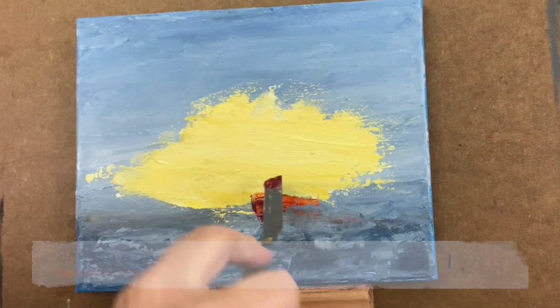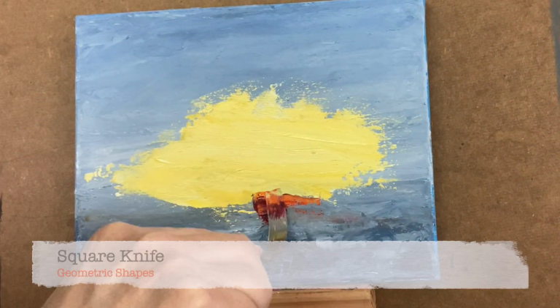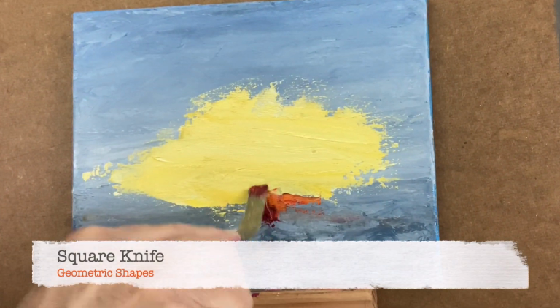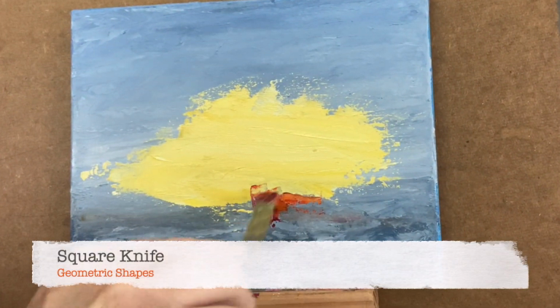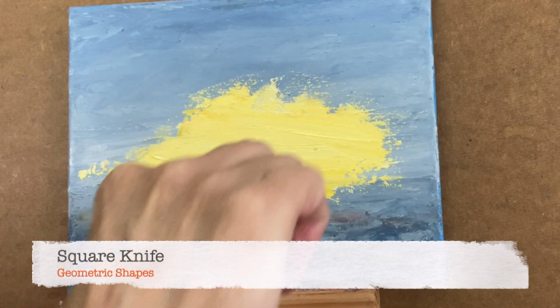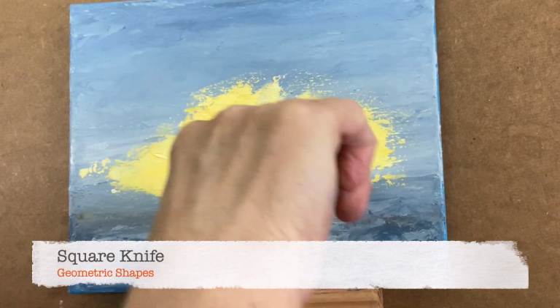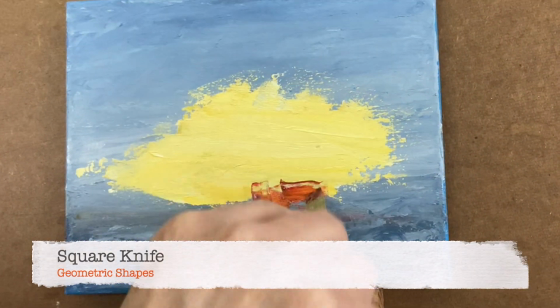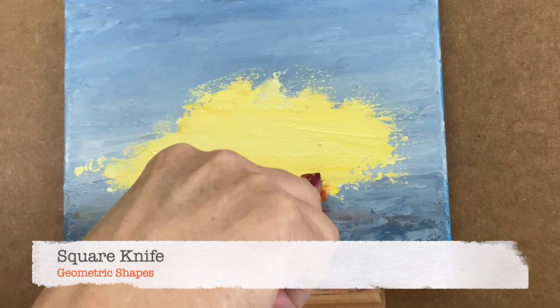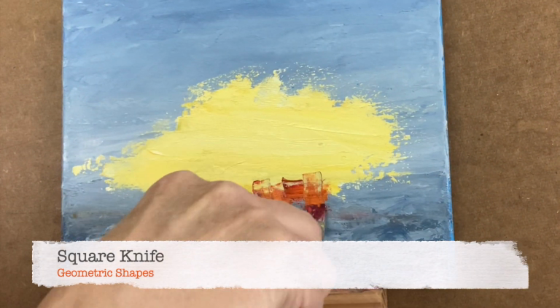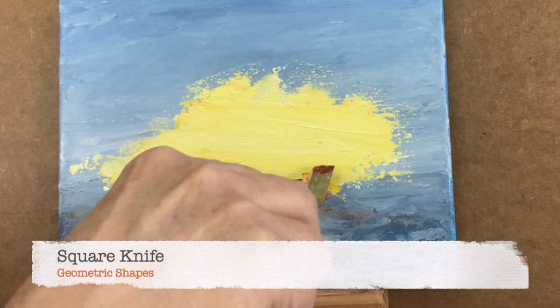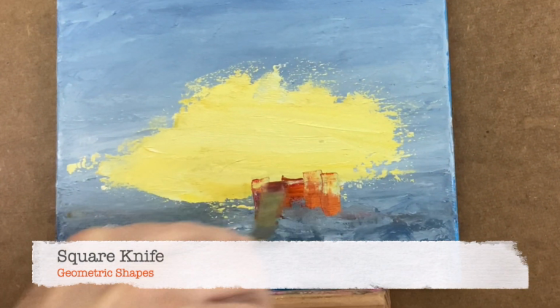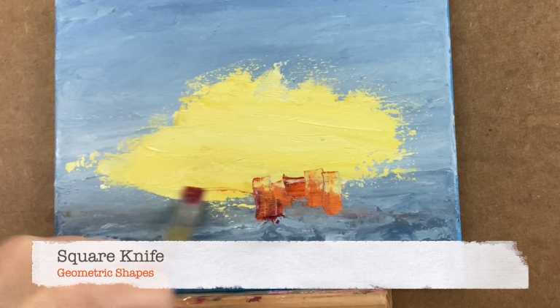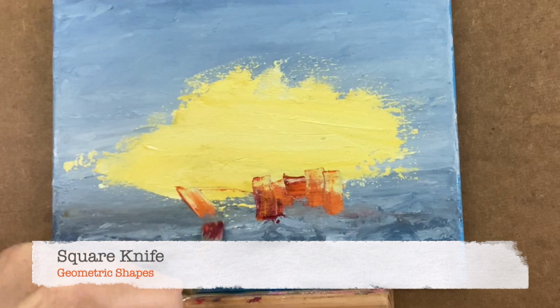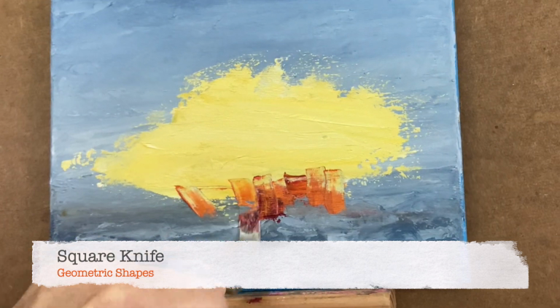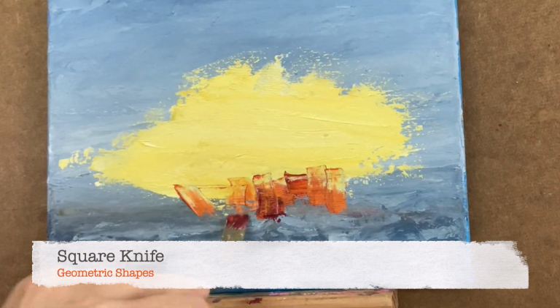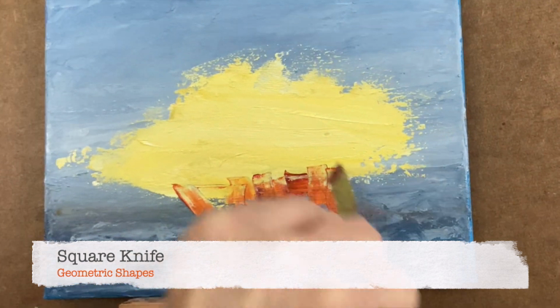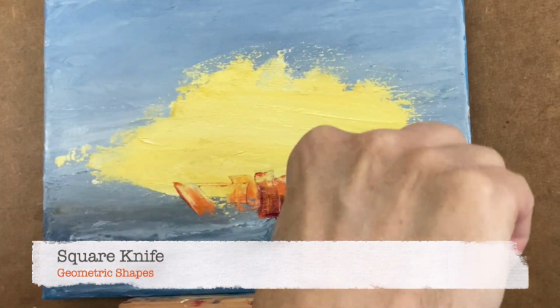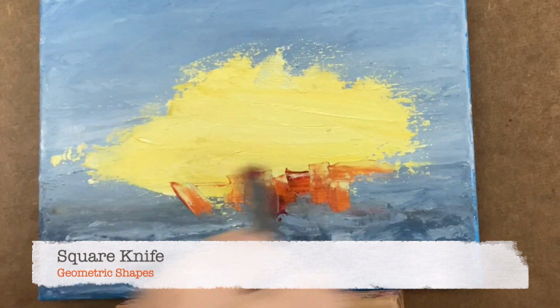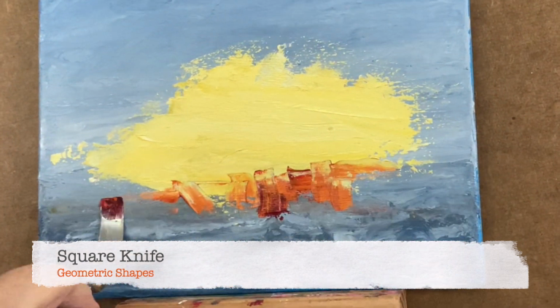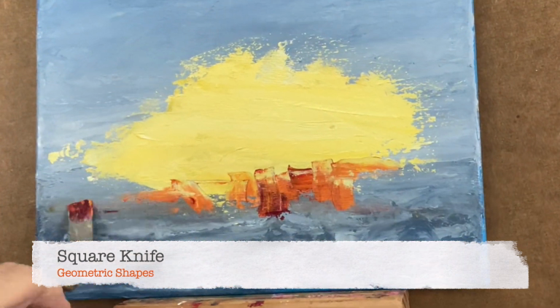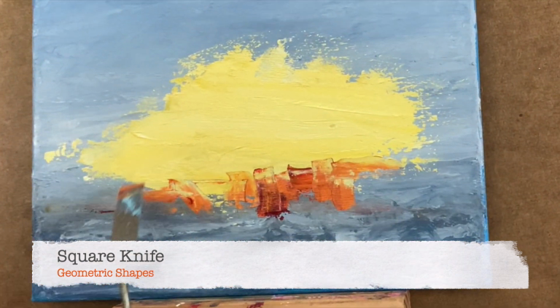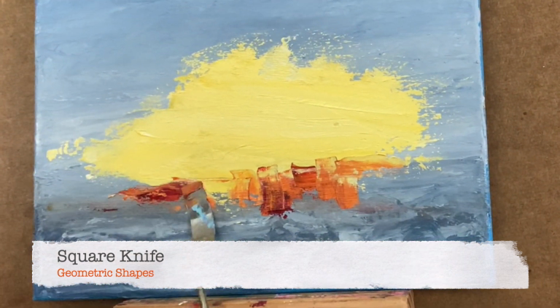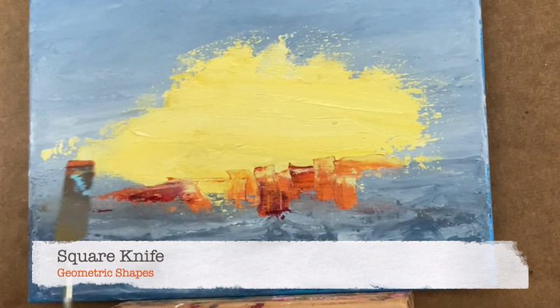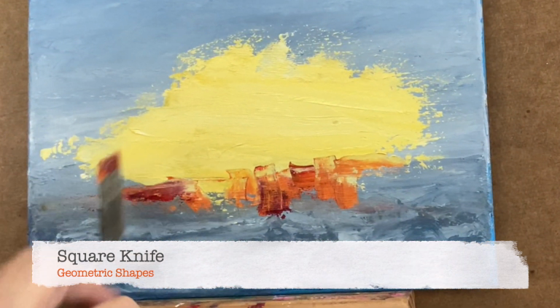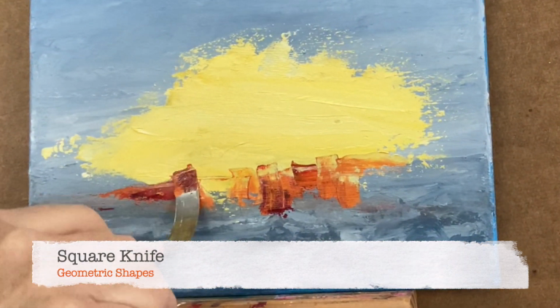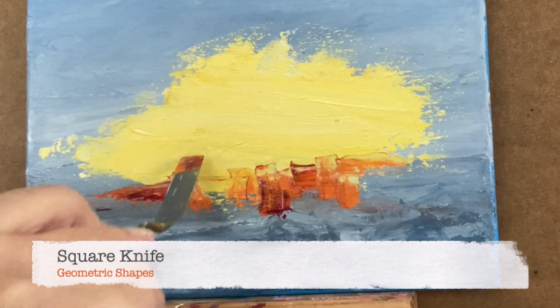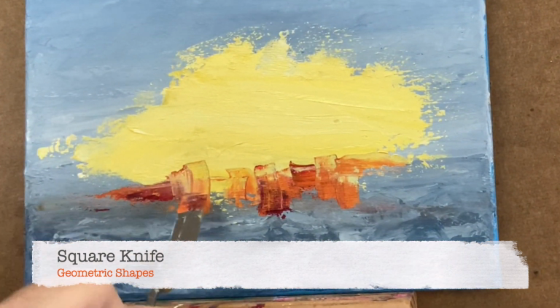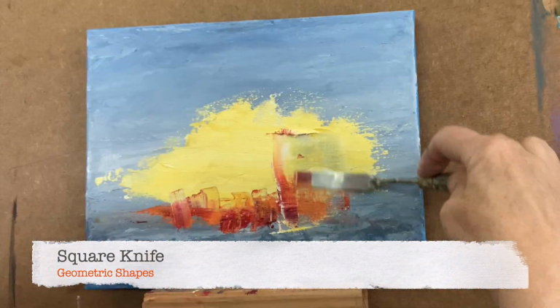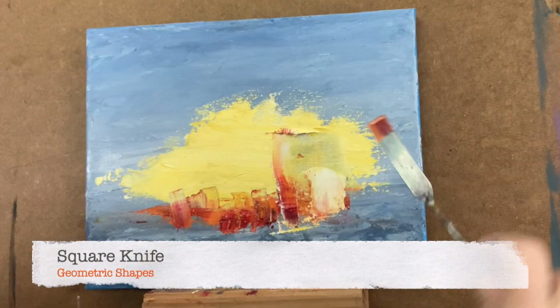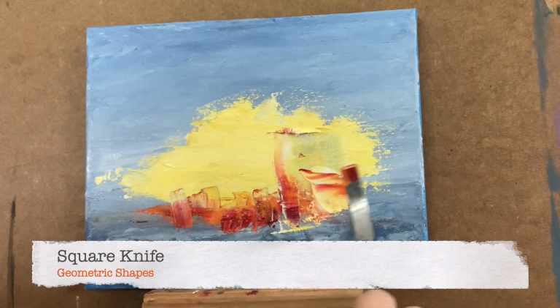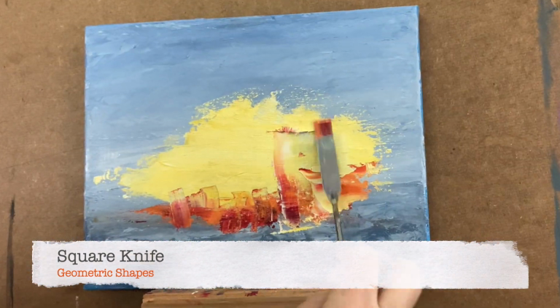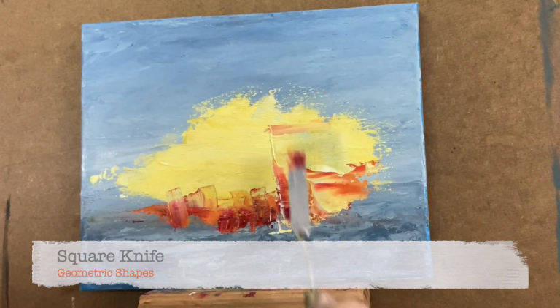This is really good for geometric shapes. You can see that there's a city of sorts starting to take shape.